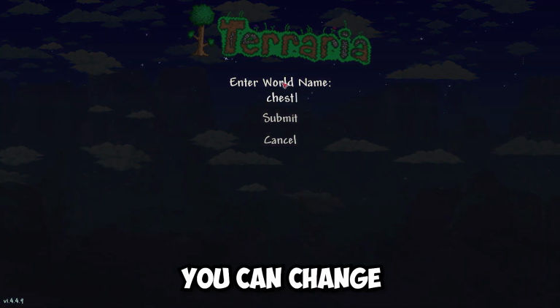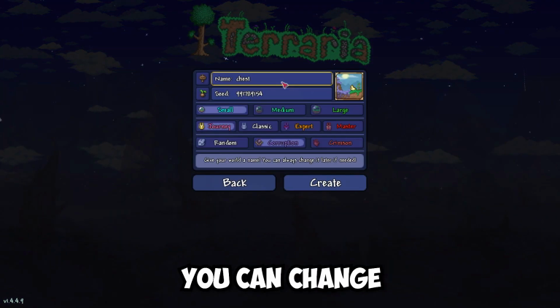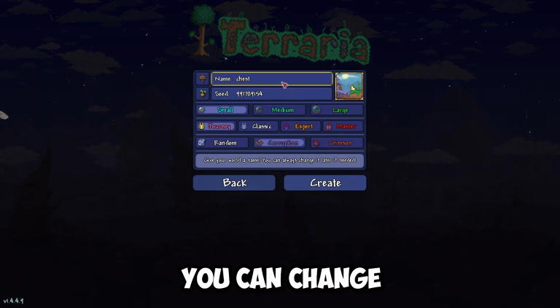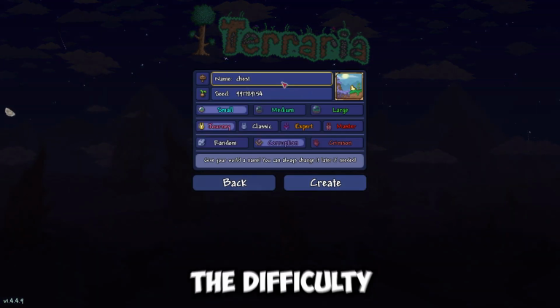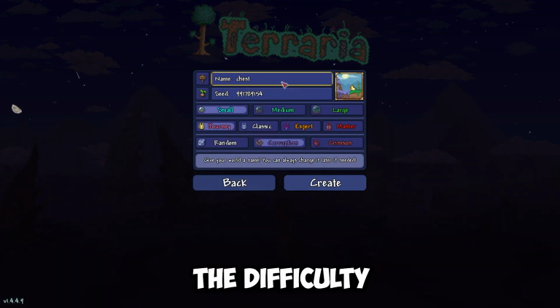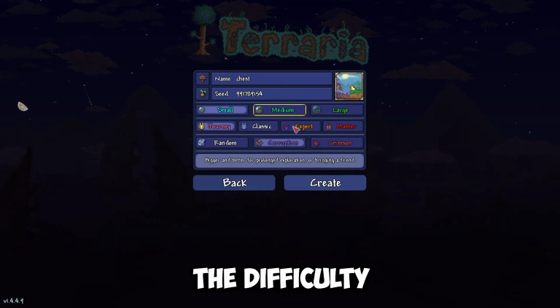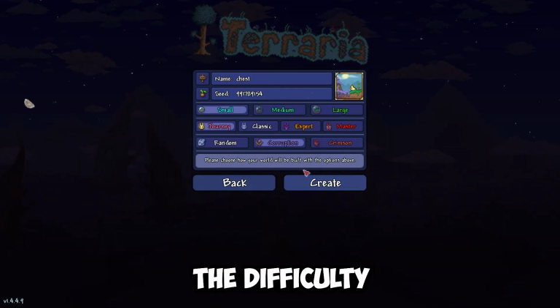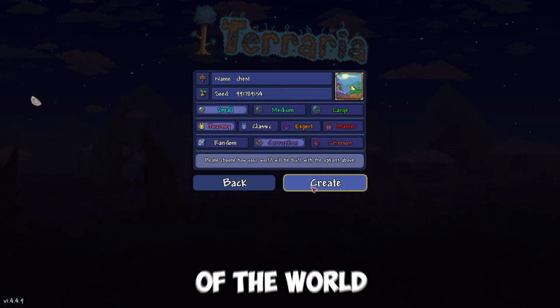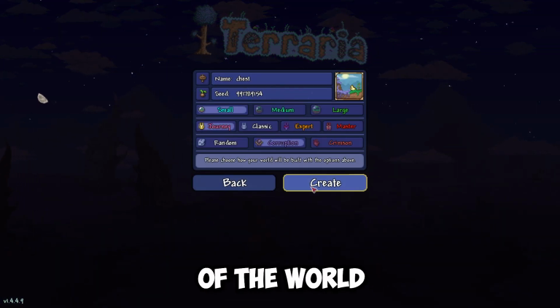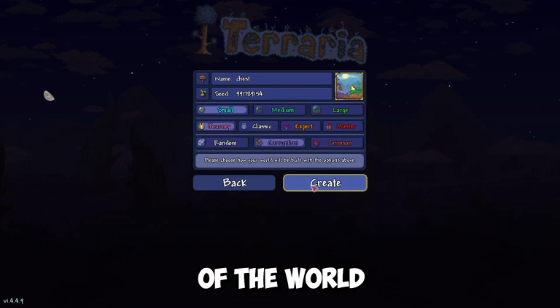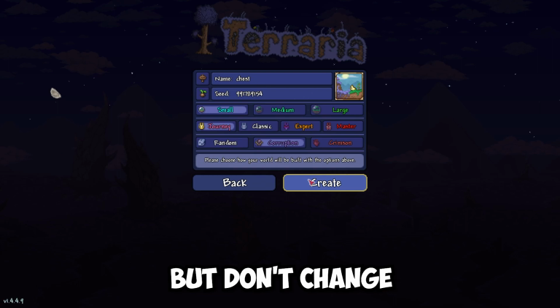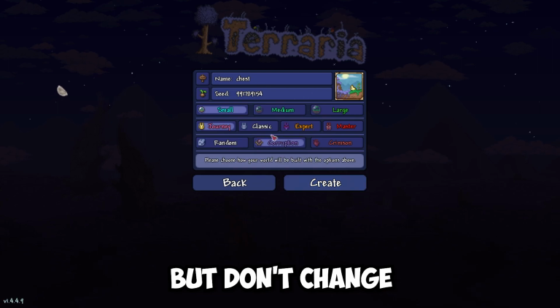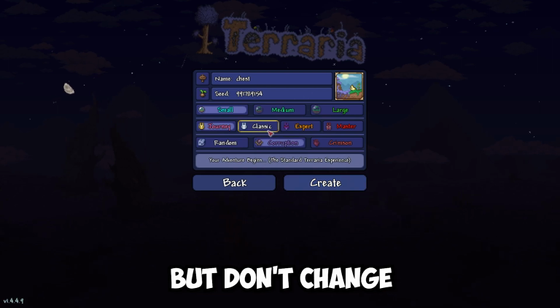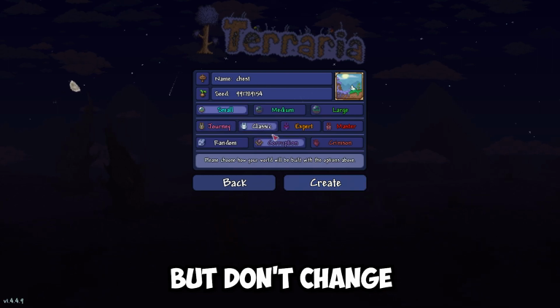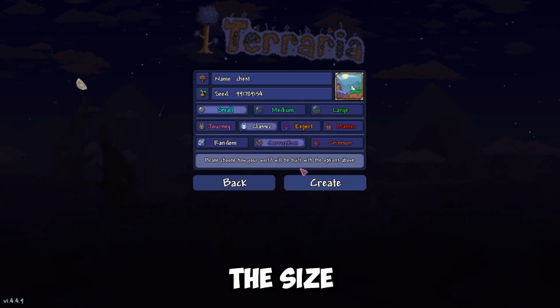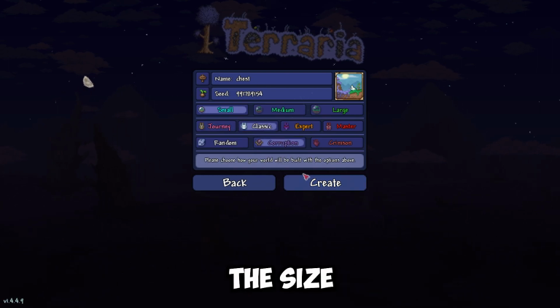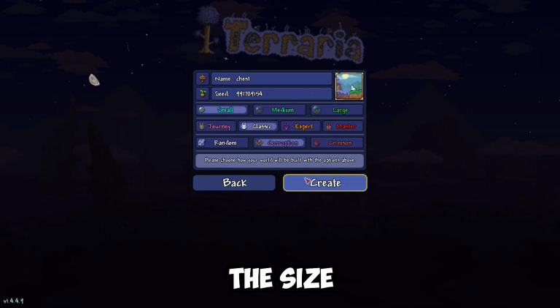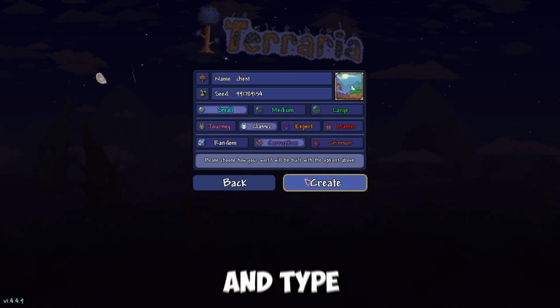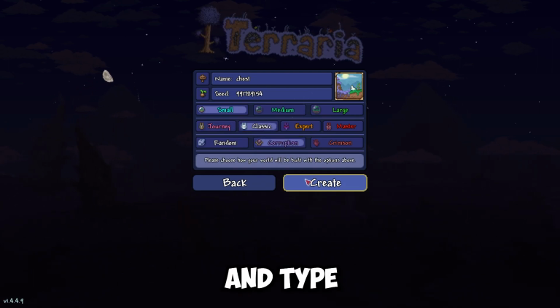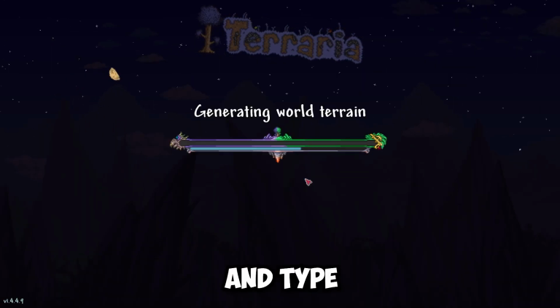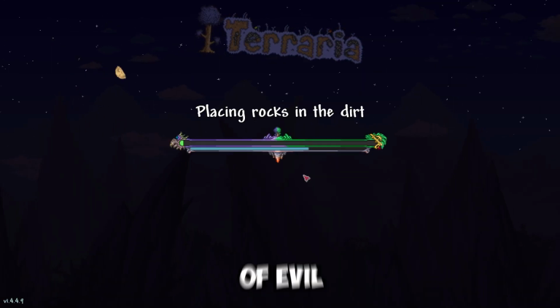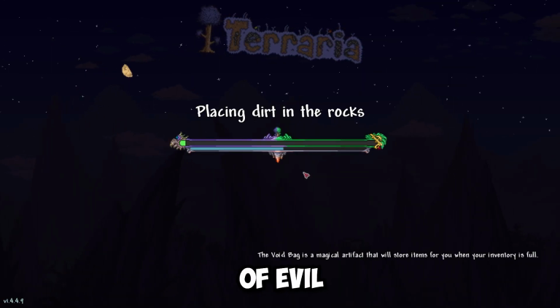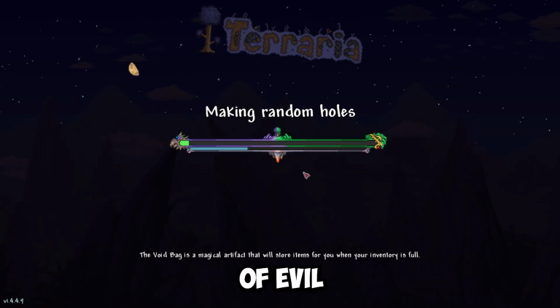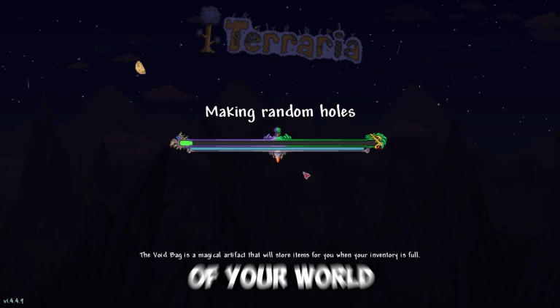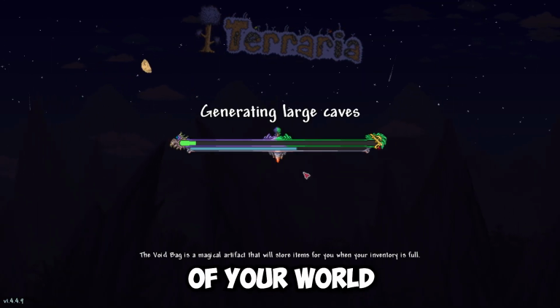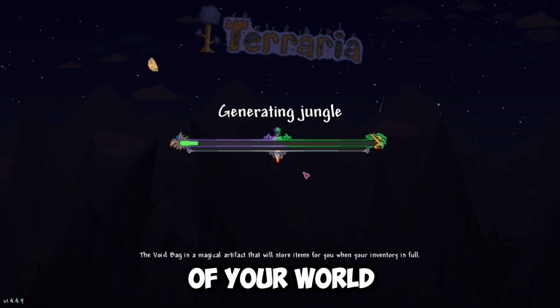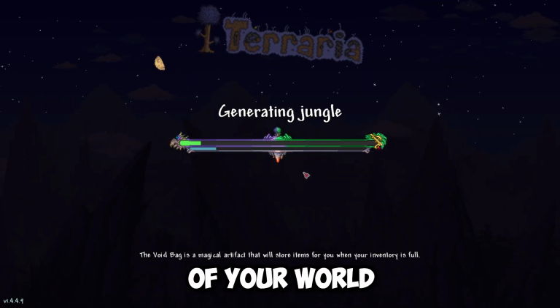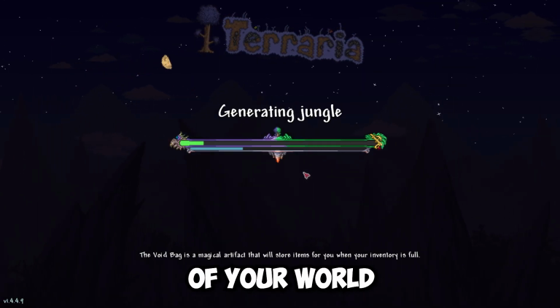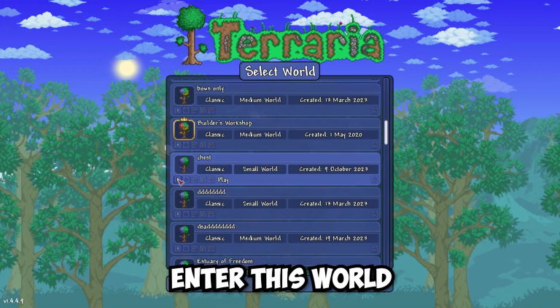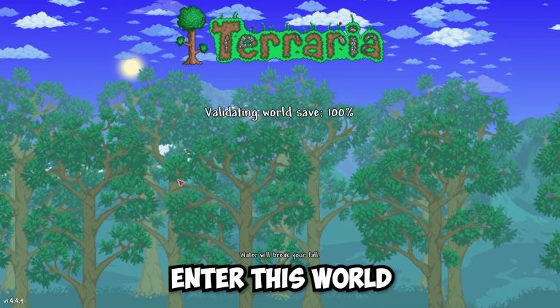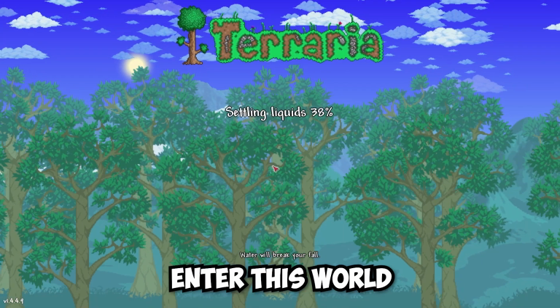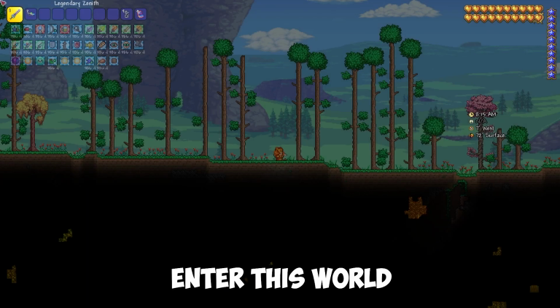You can change the difficulty of the world, but don't change the size or the type of evil of your world. Then enter this world.